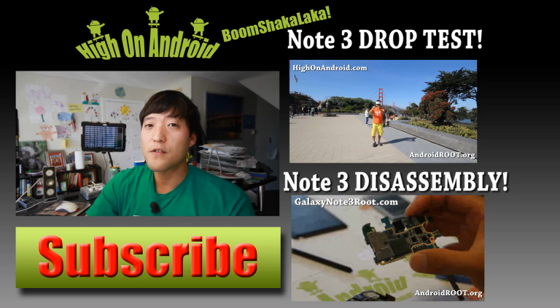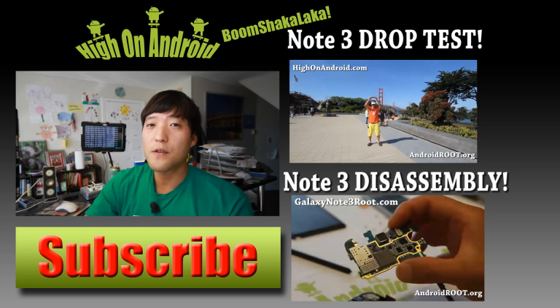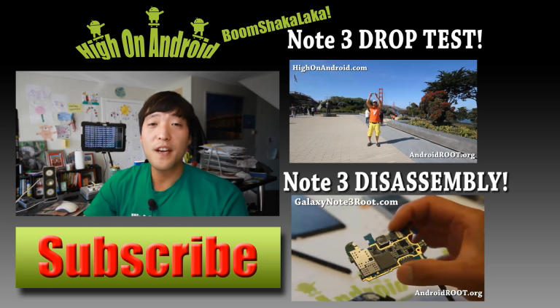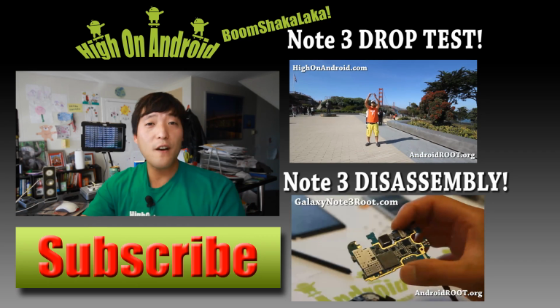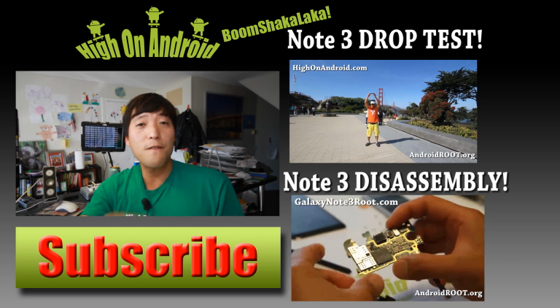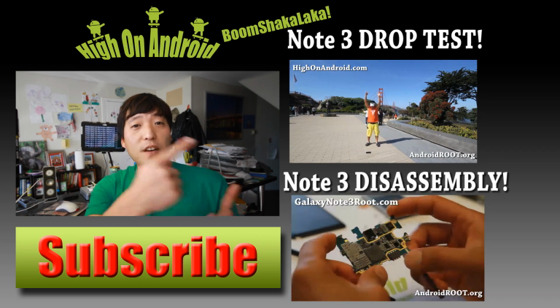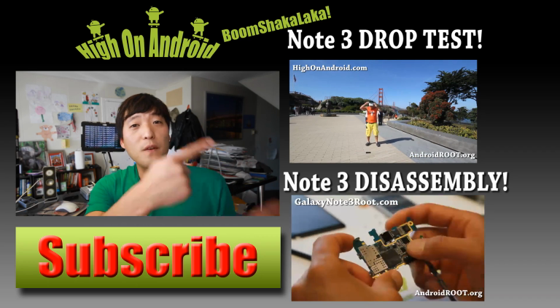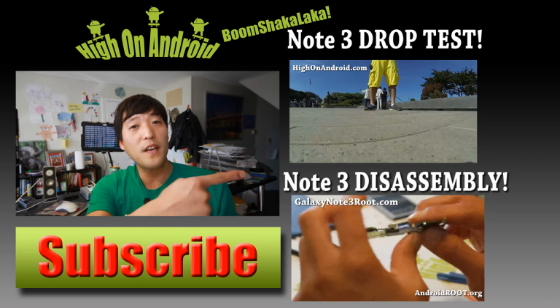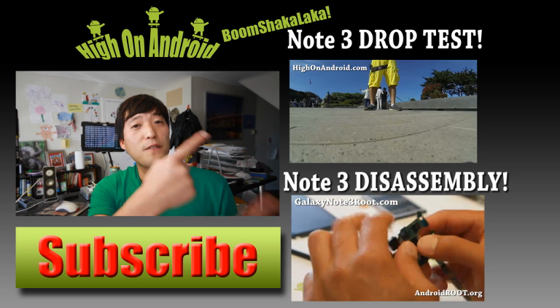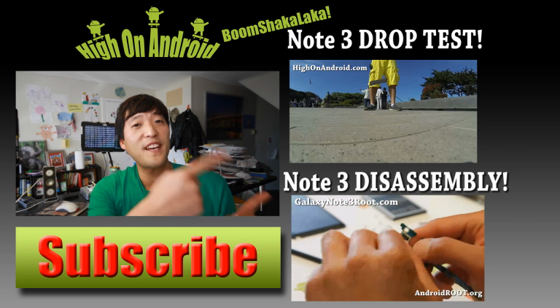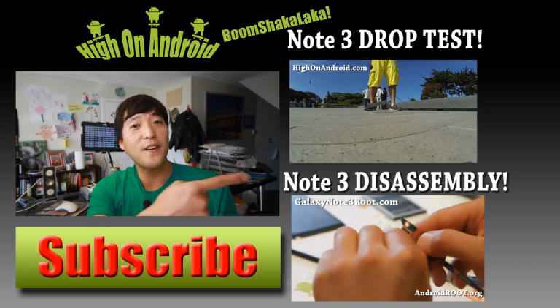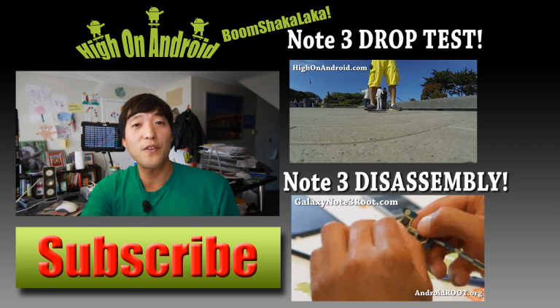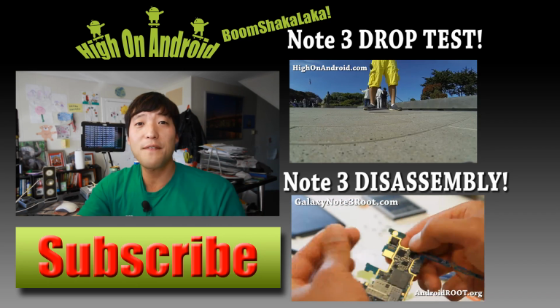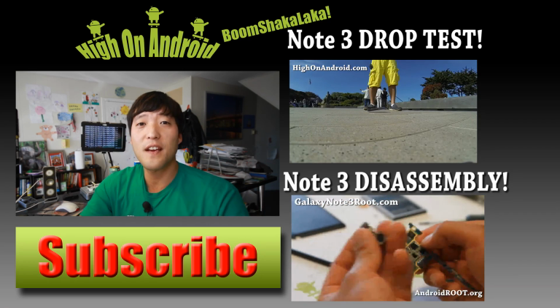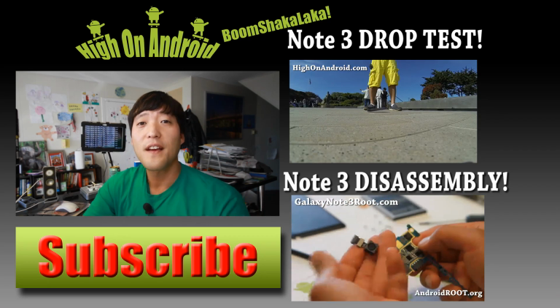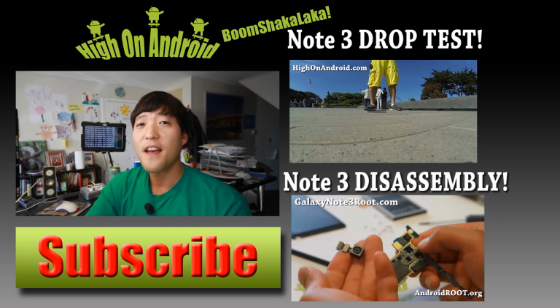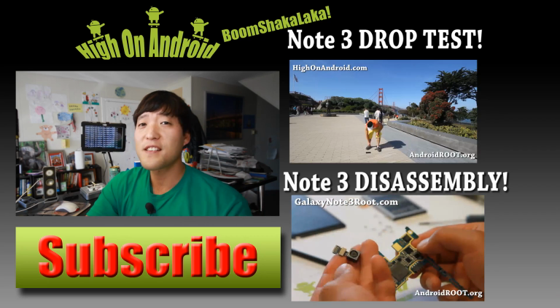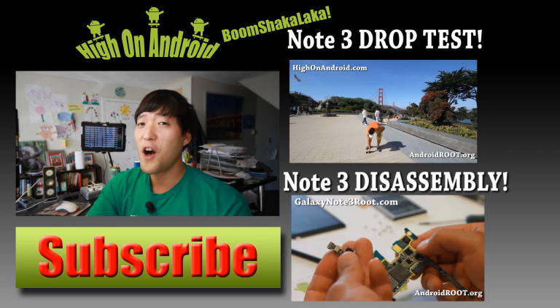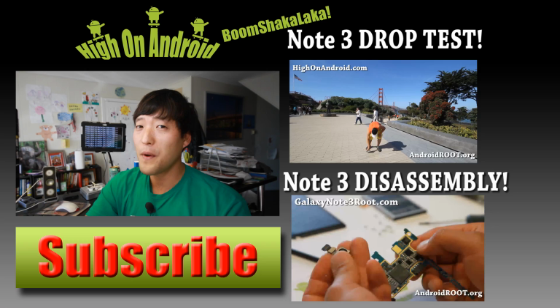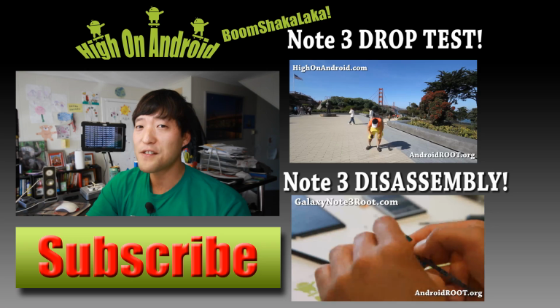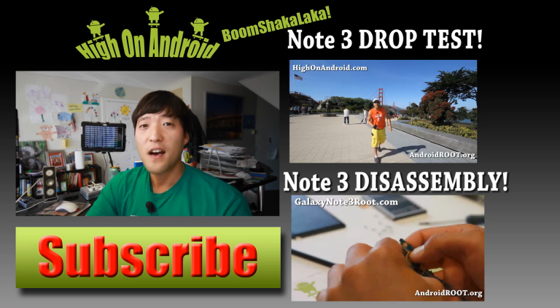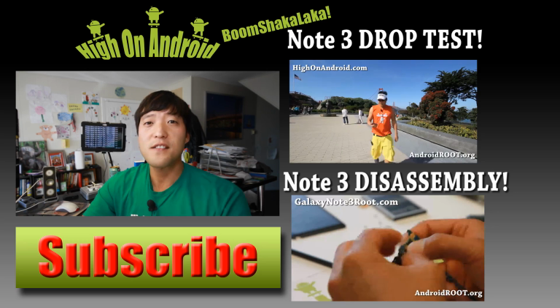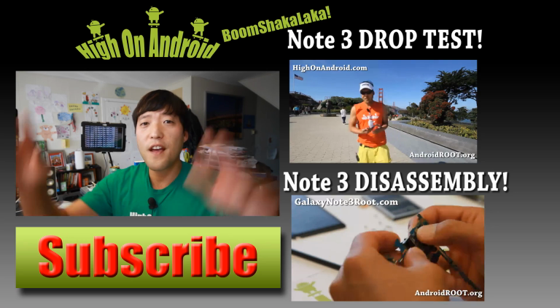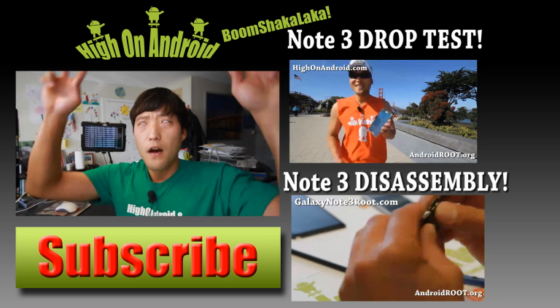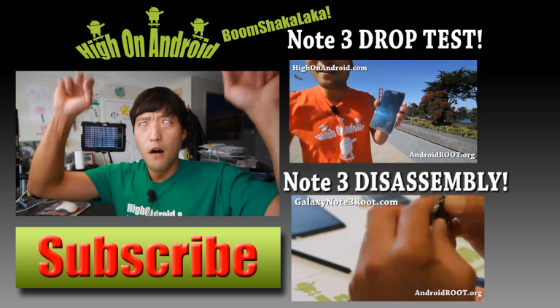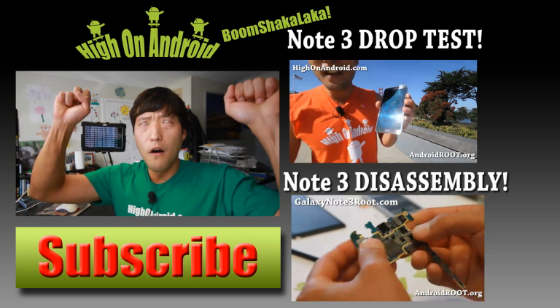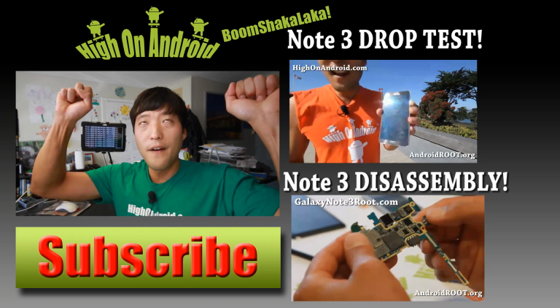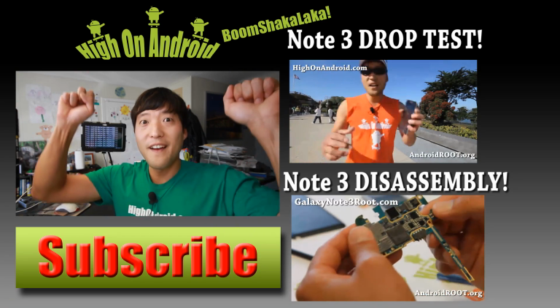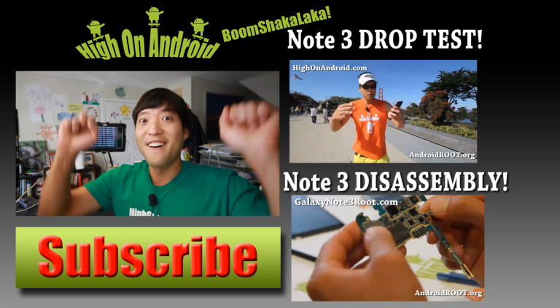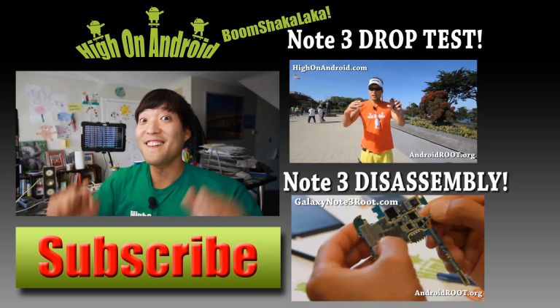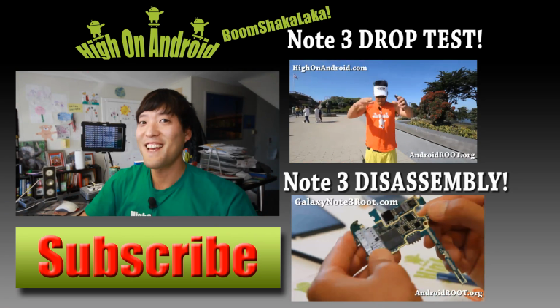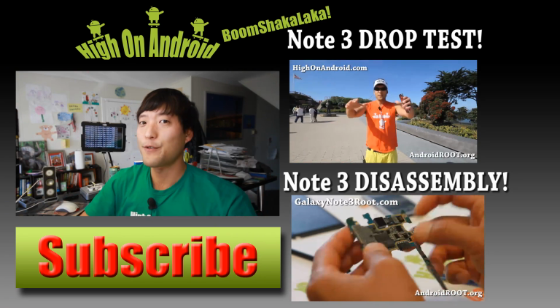Also check out the video of the week over here if you haven't yet. As always, stay on Android.